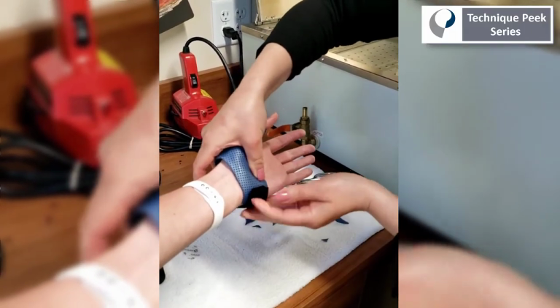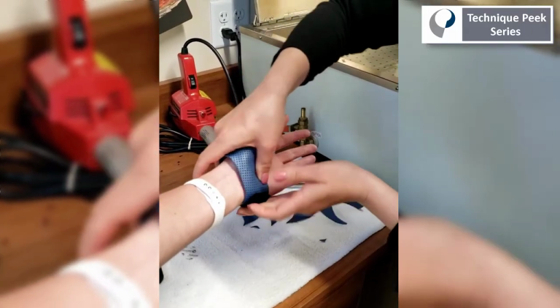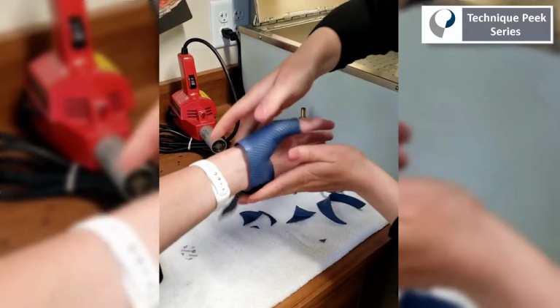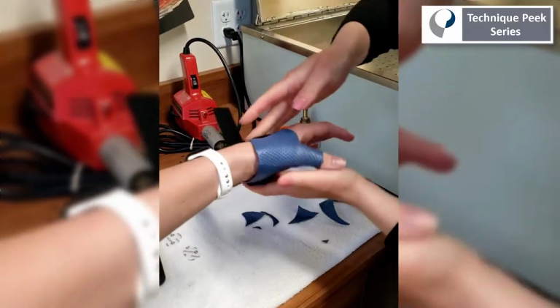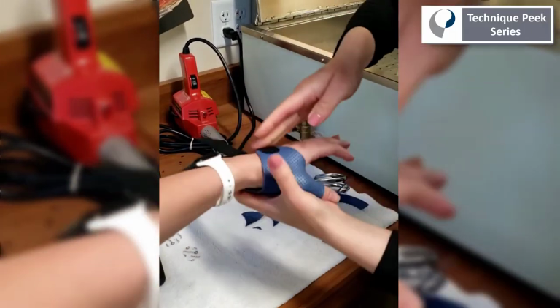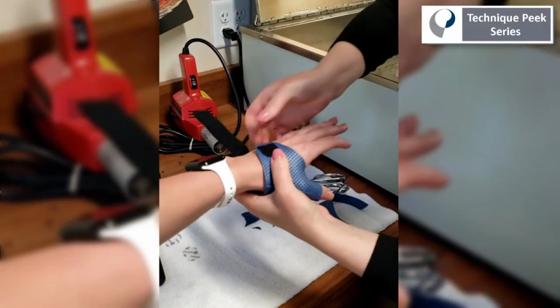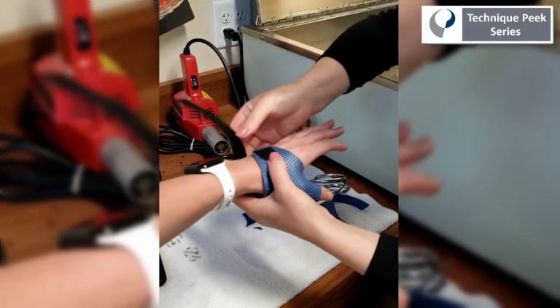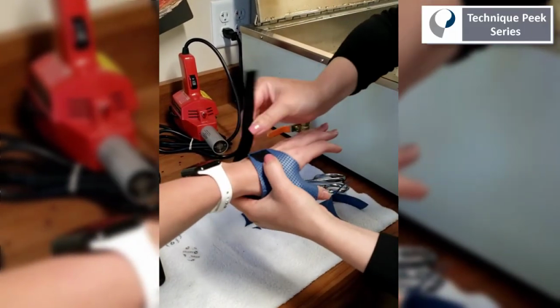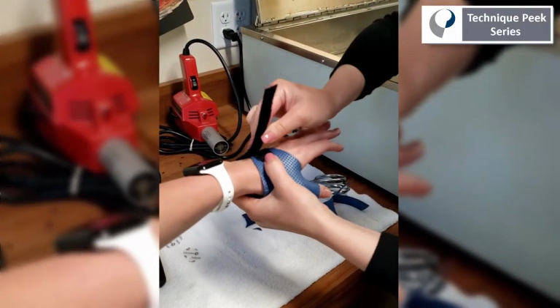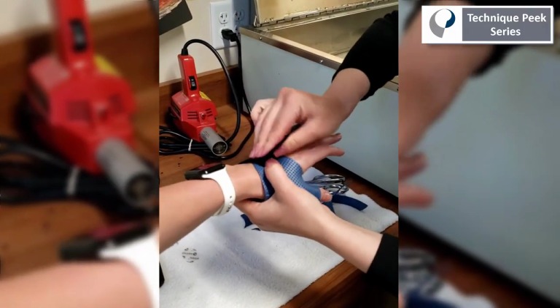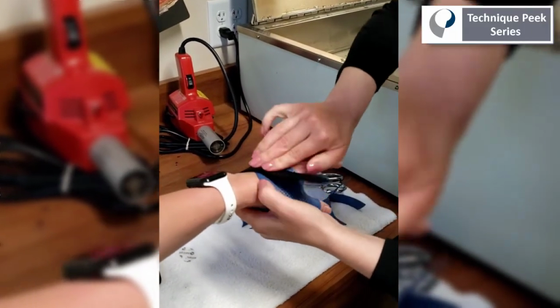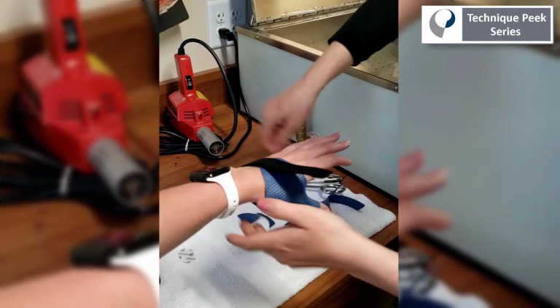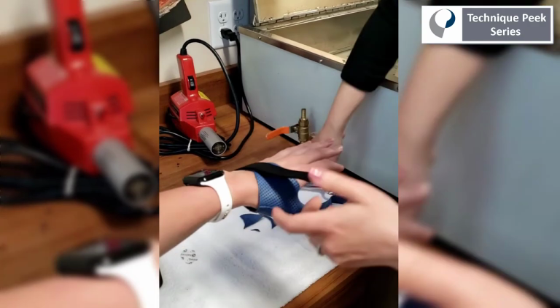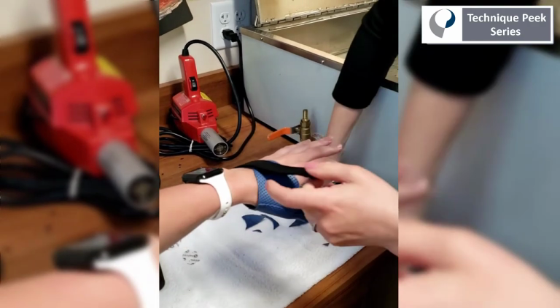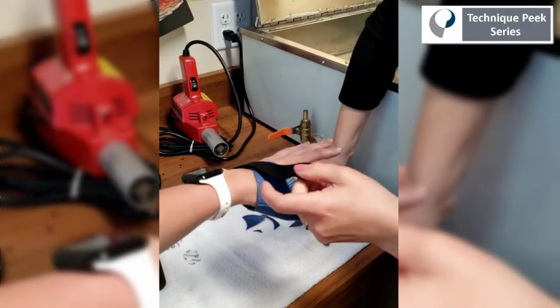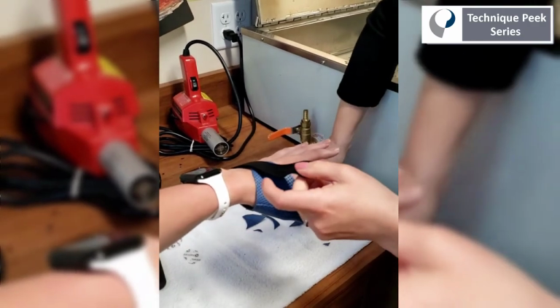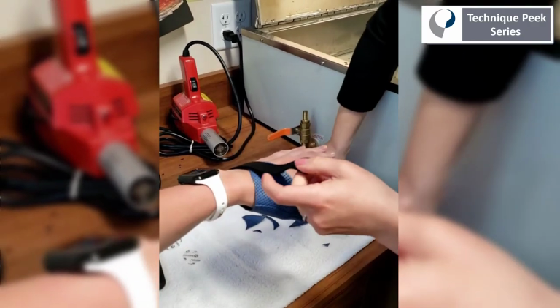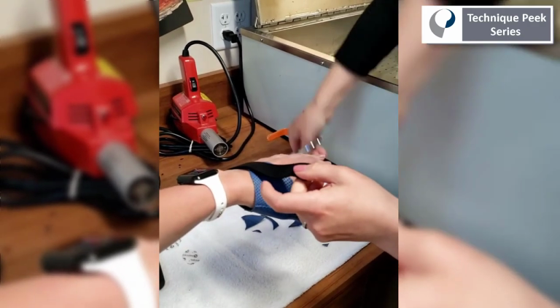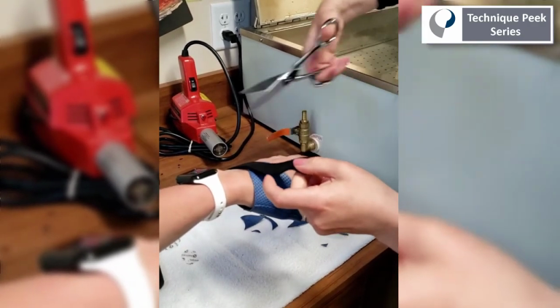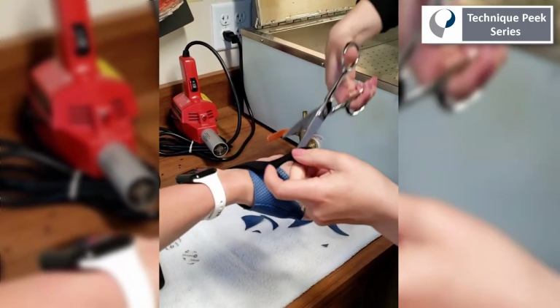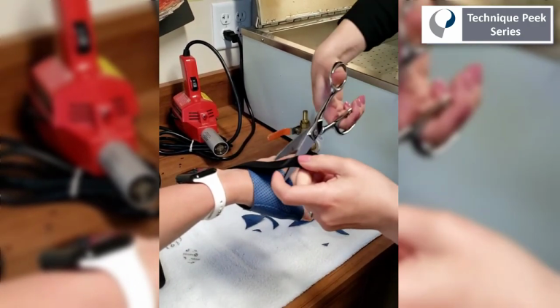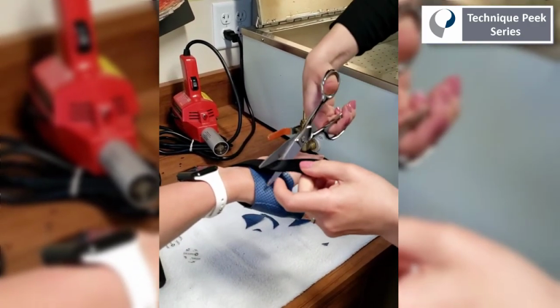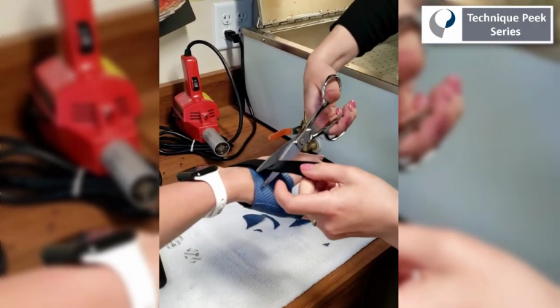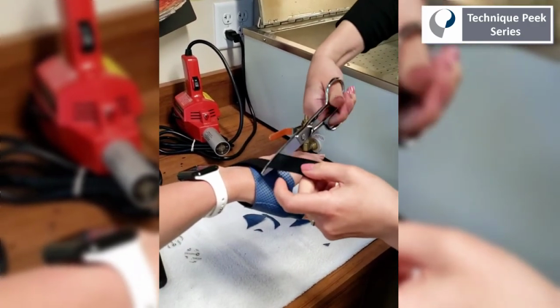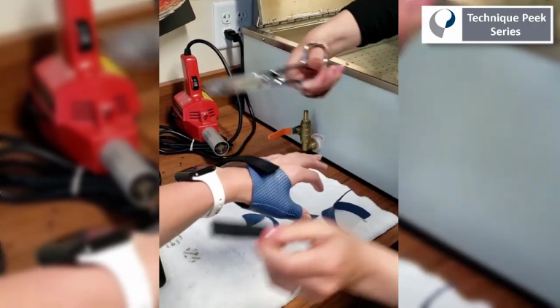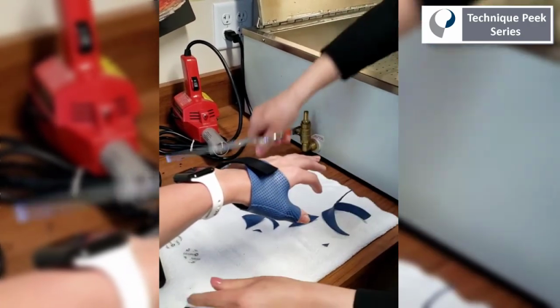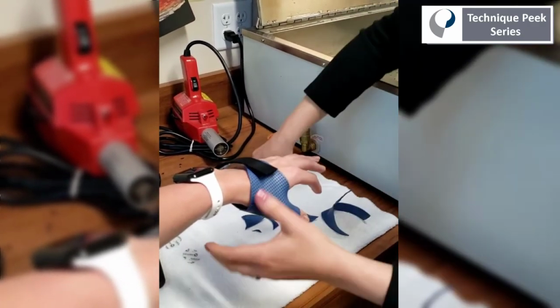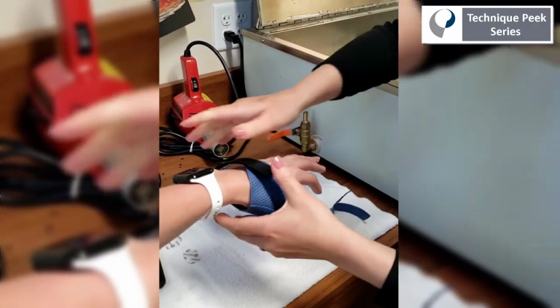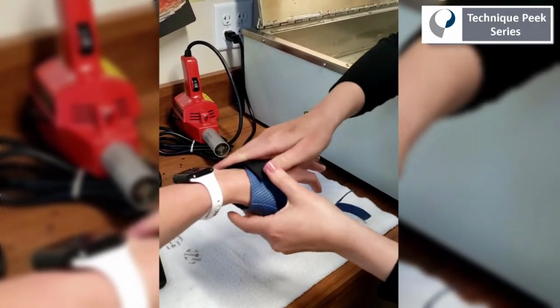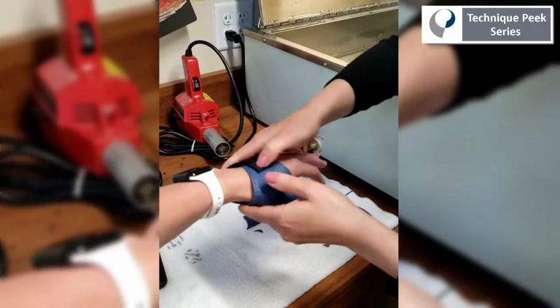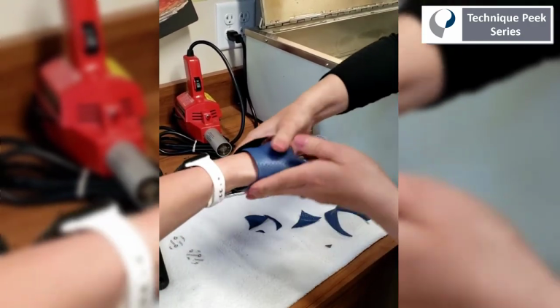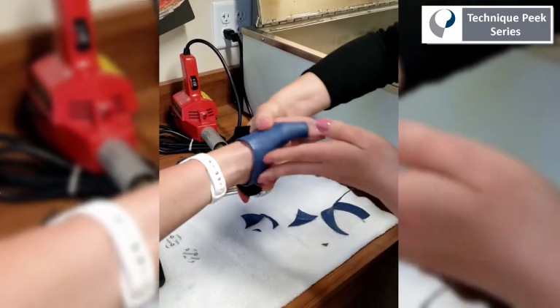And in less than five minutes, we have a thumb spica splint using very little material. Thanks for your time!